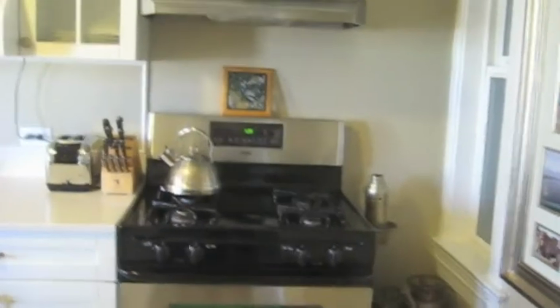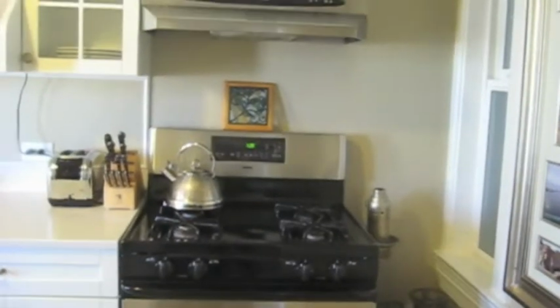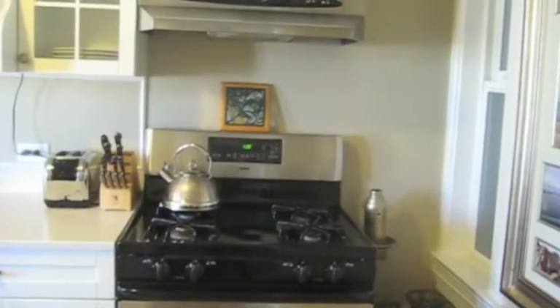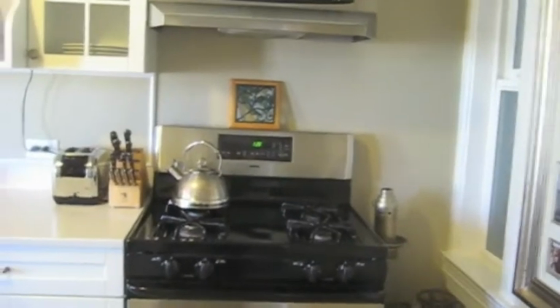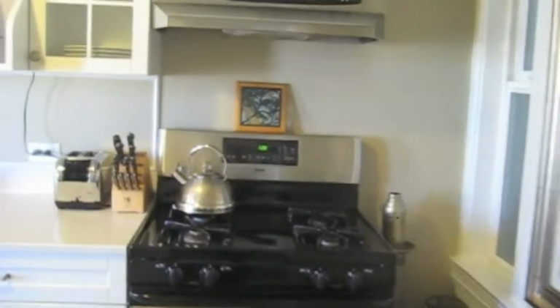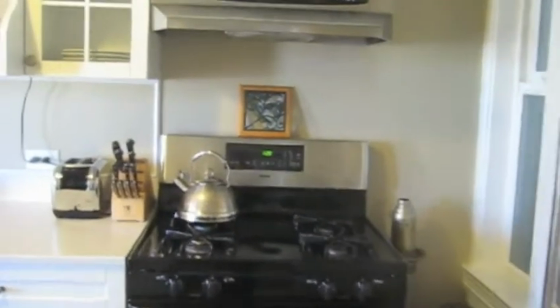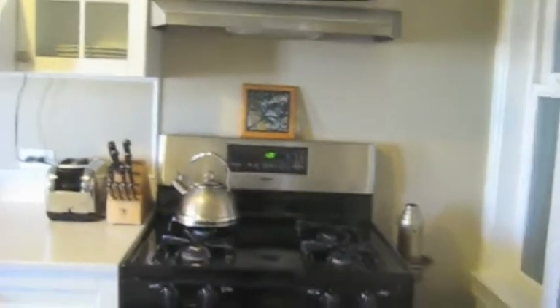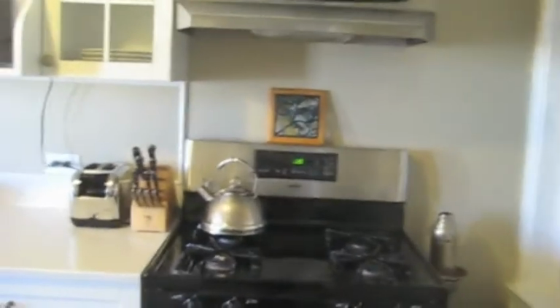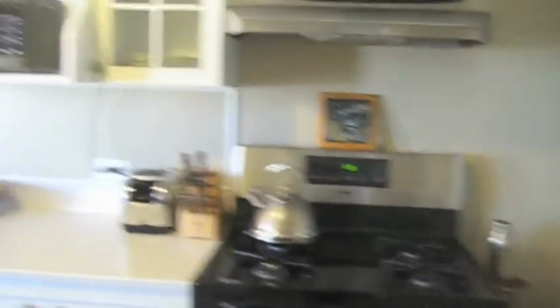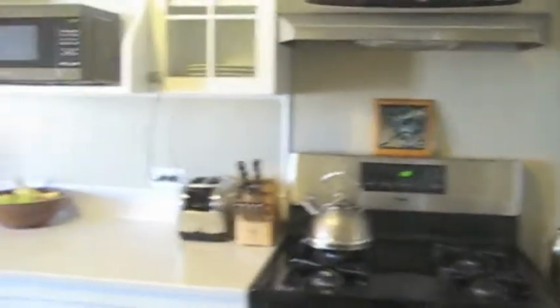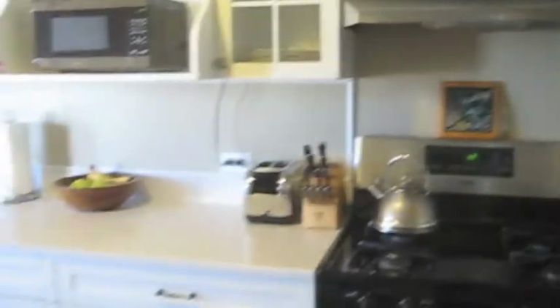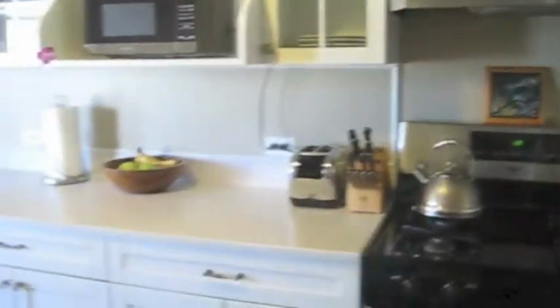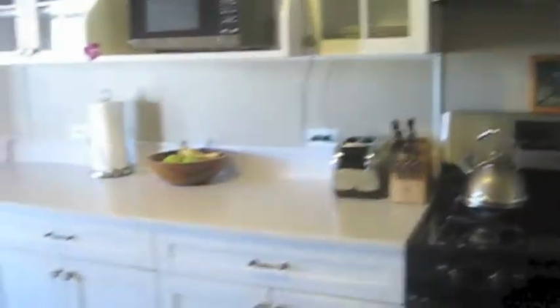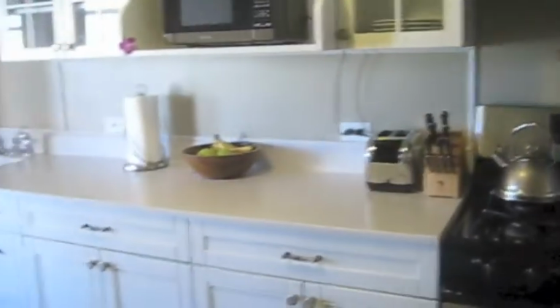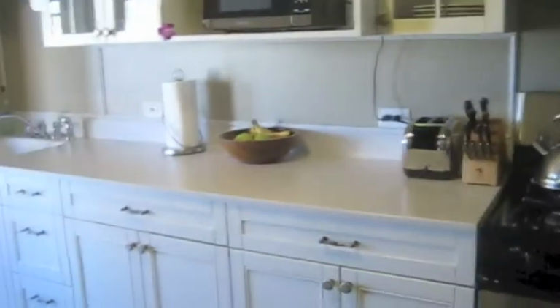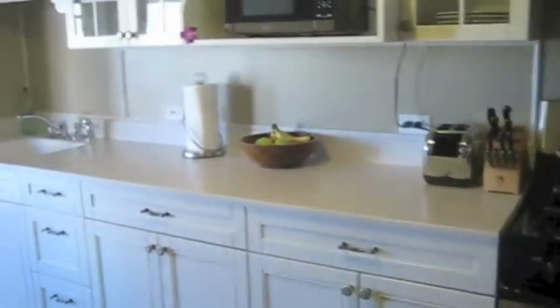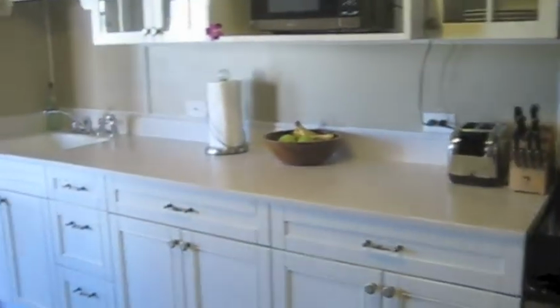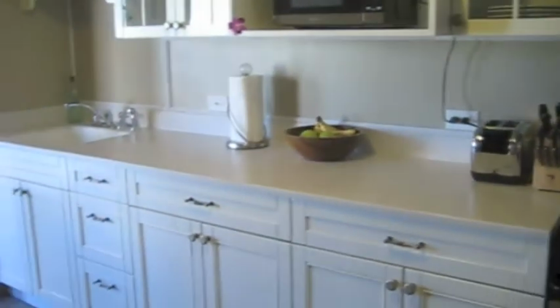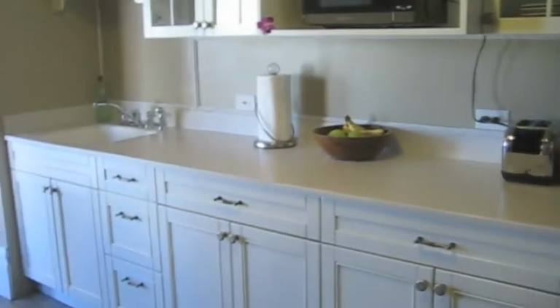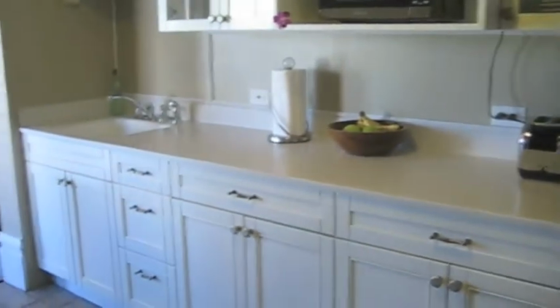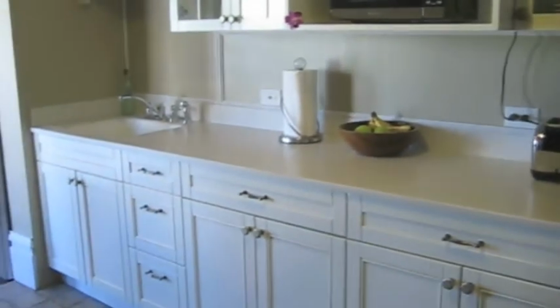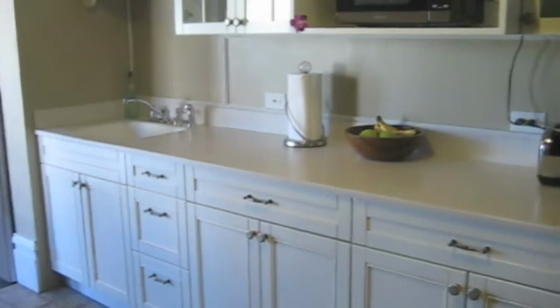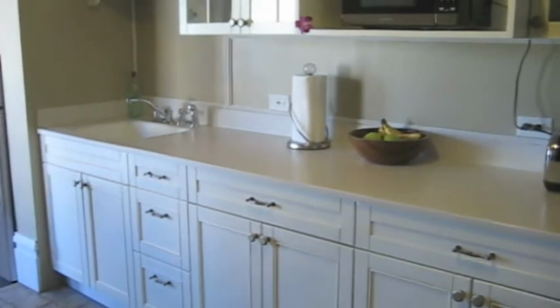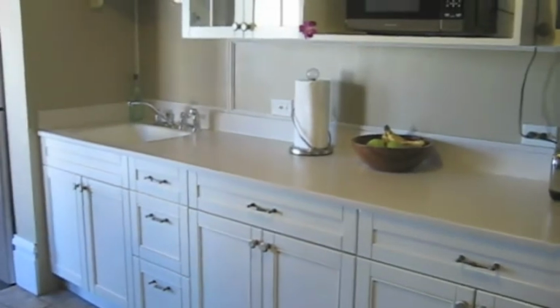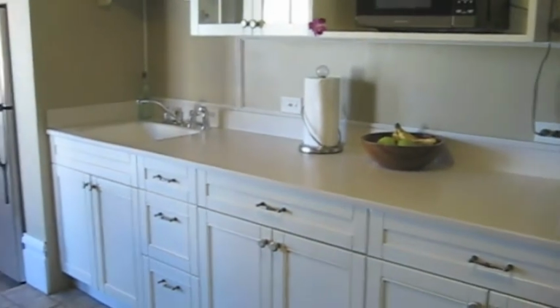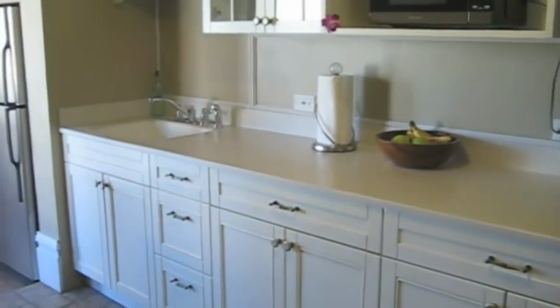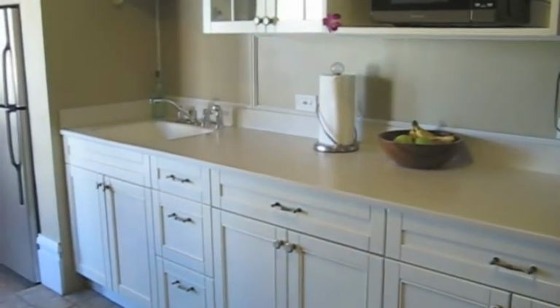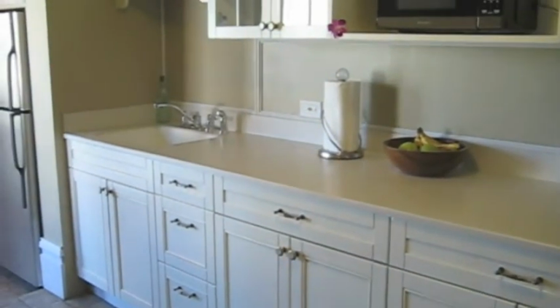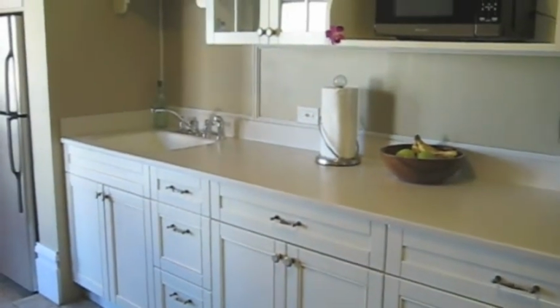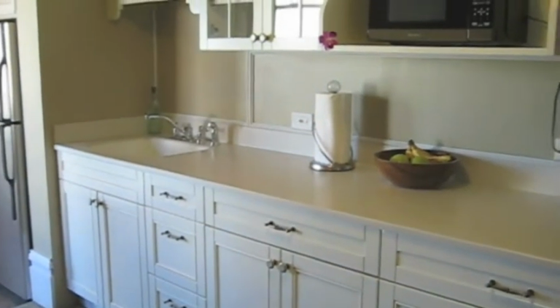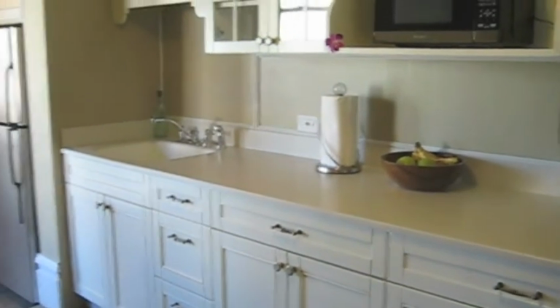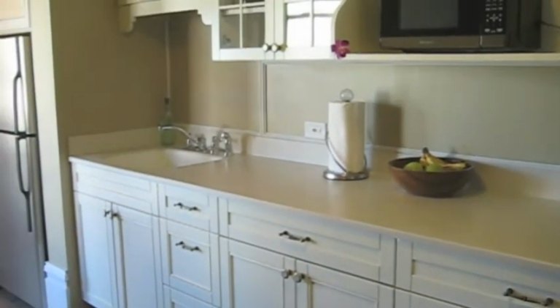Here's the remodeled kitchen with plenty of counter space, gas range, and Corian counters.